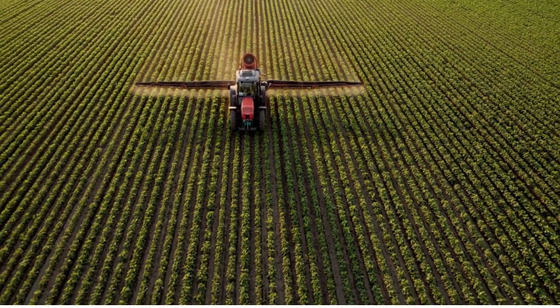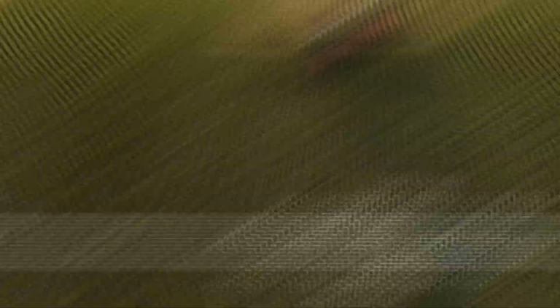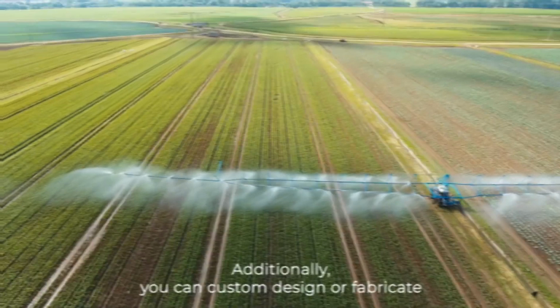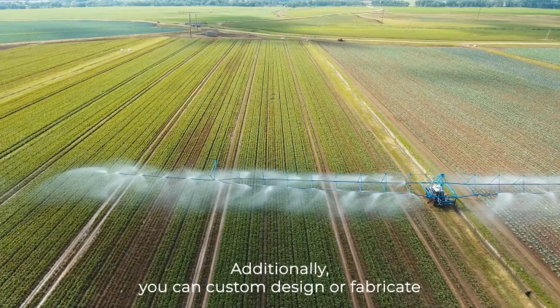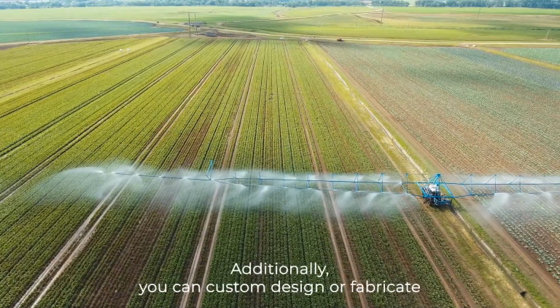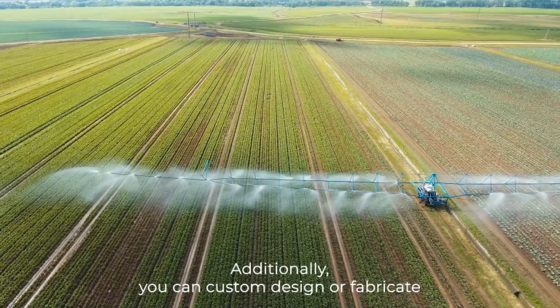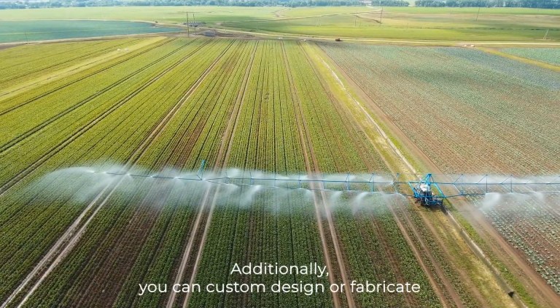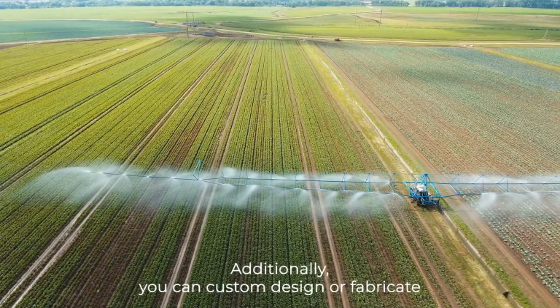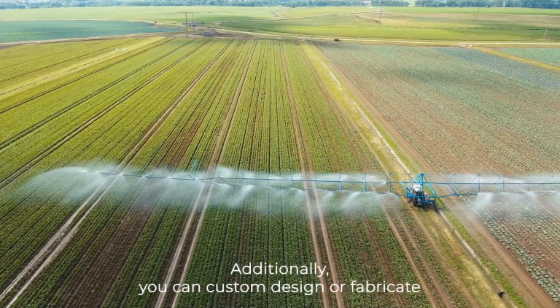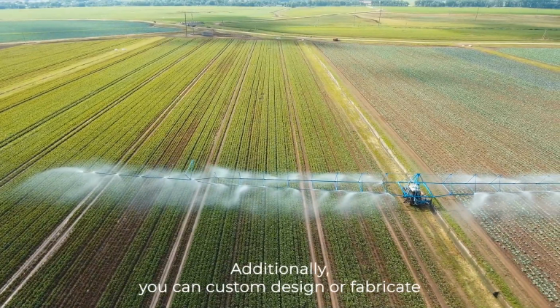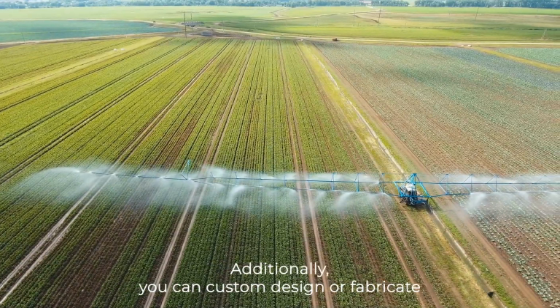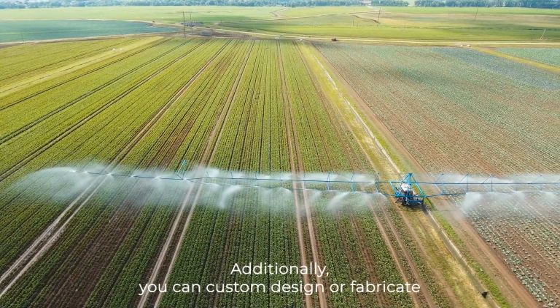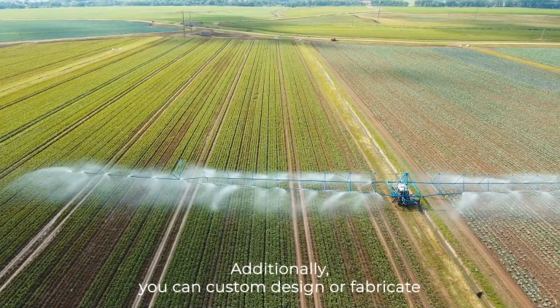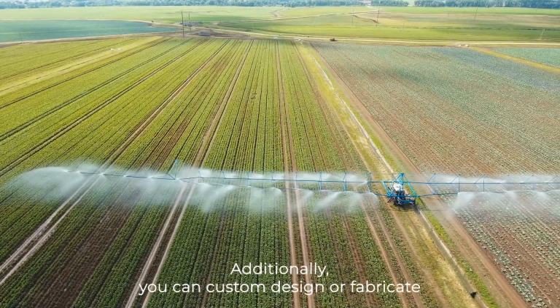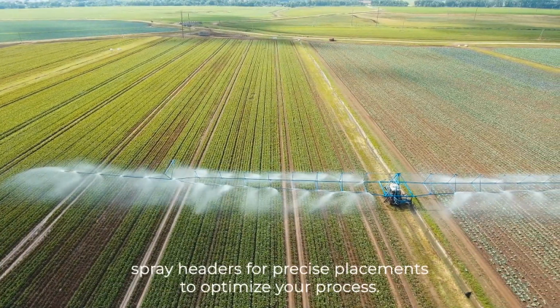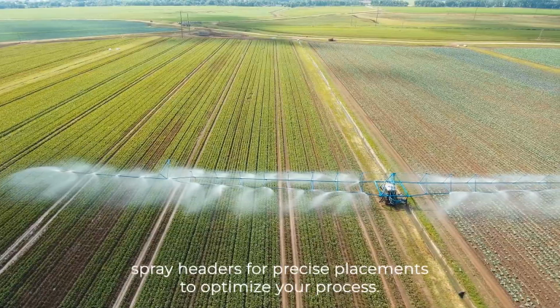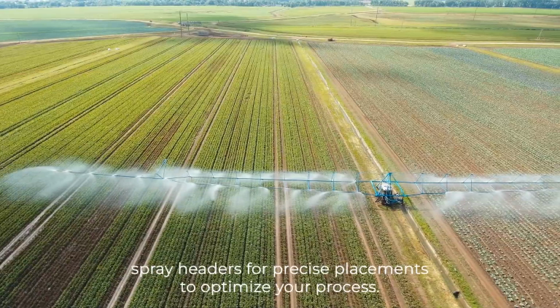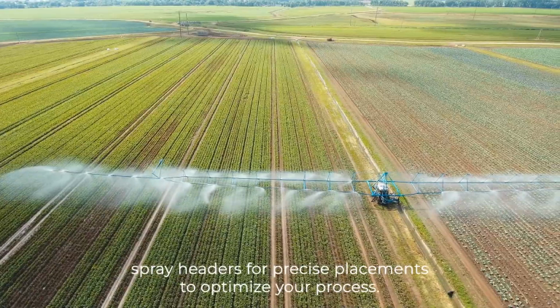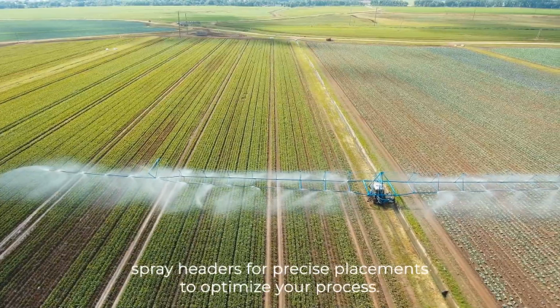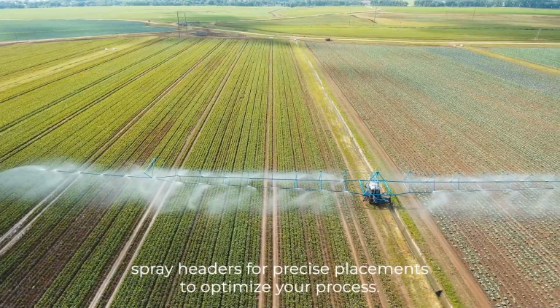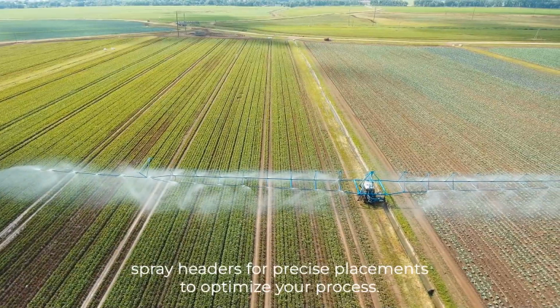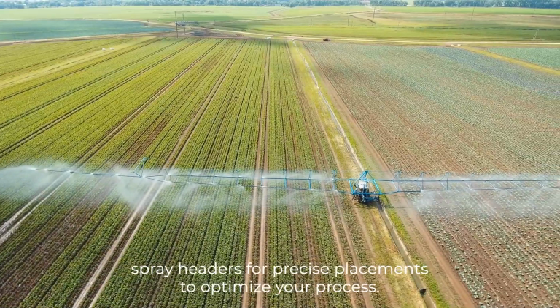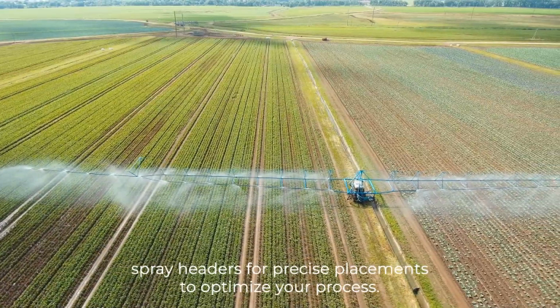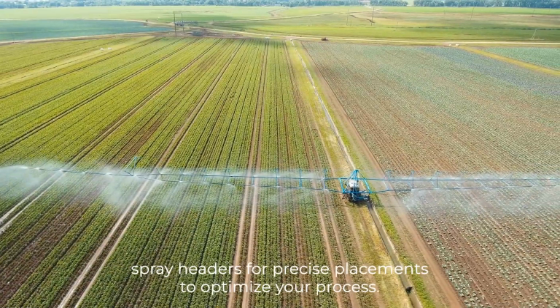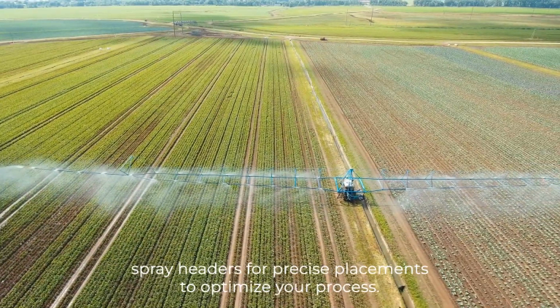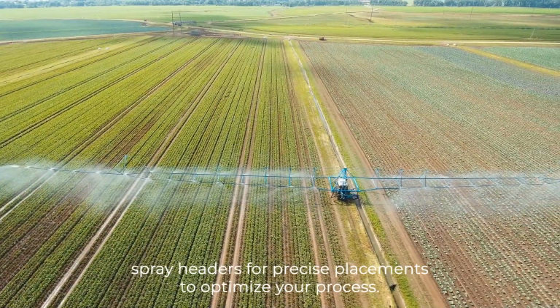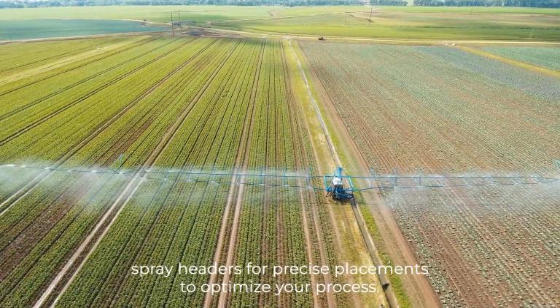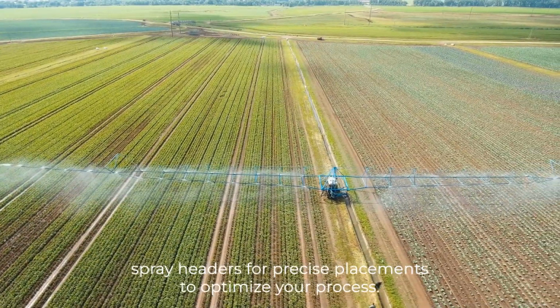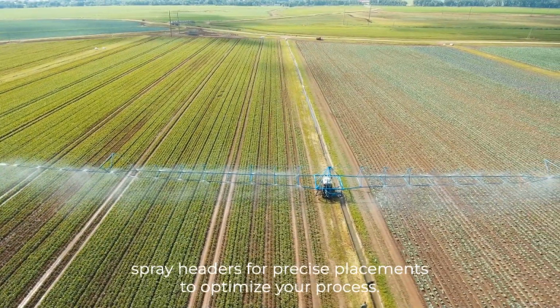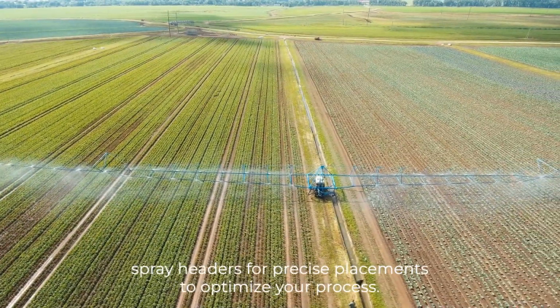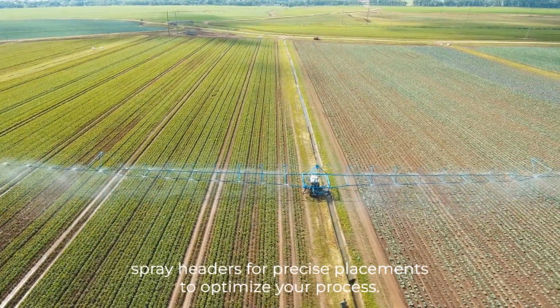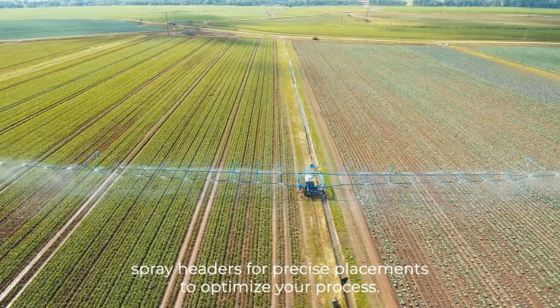Additionally, you can custom design or fabricate spray headers for precise placements to optimise your process.